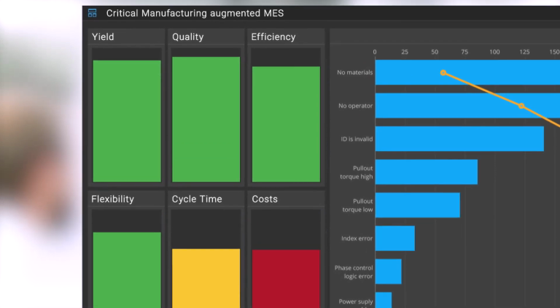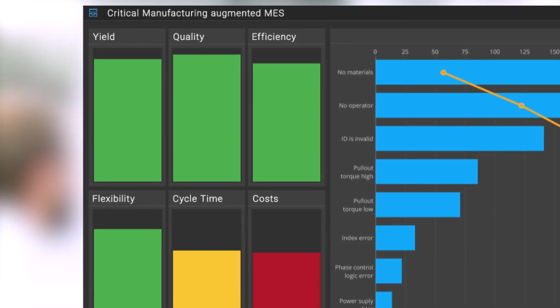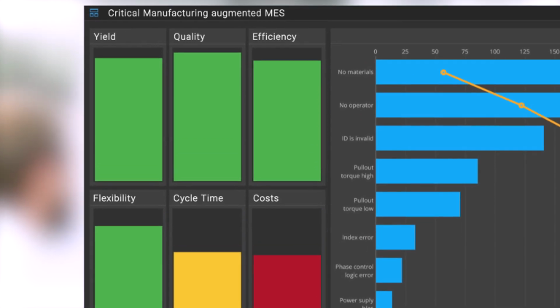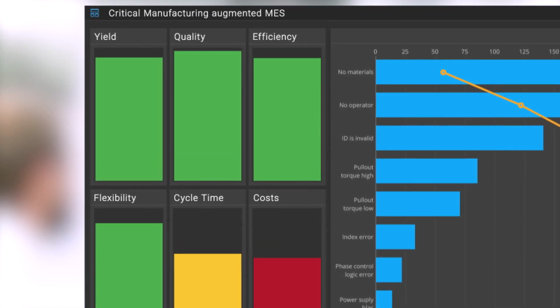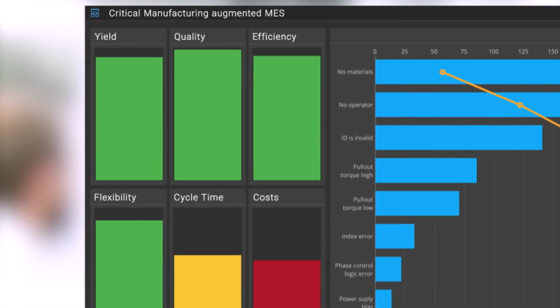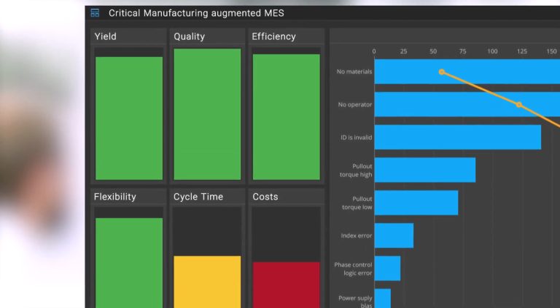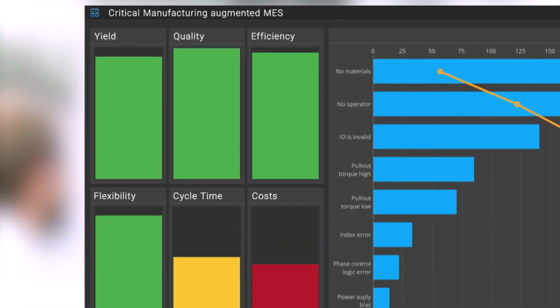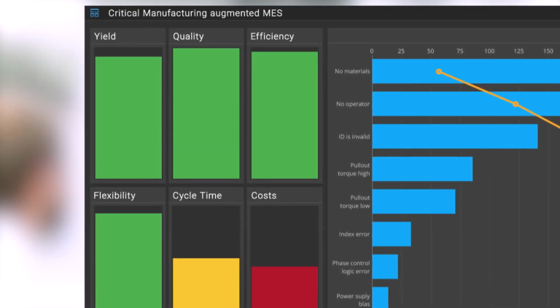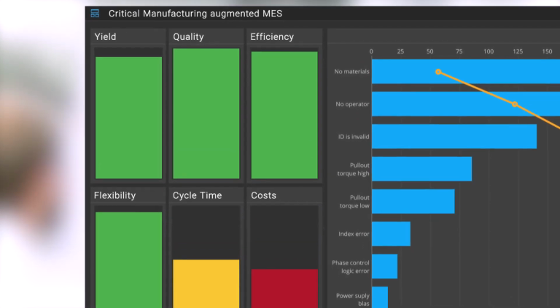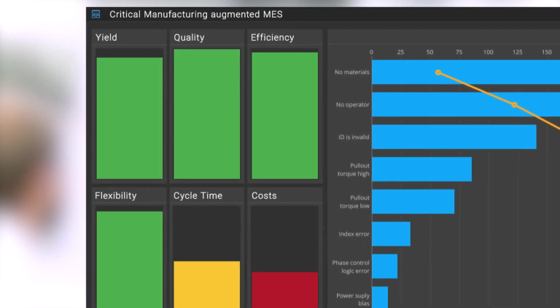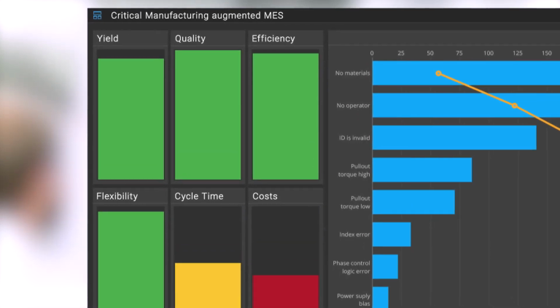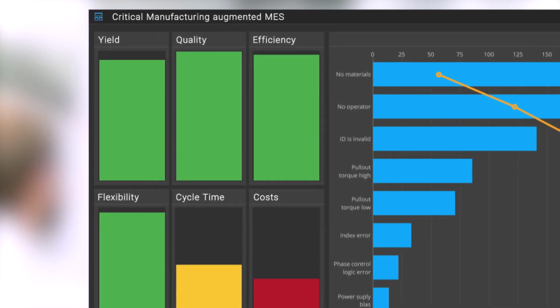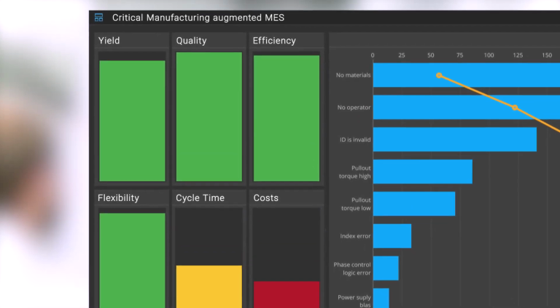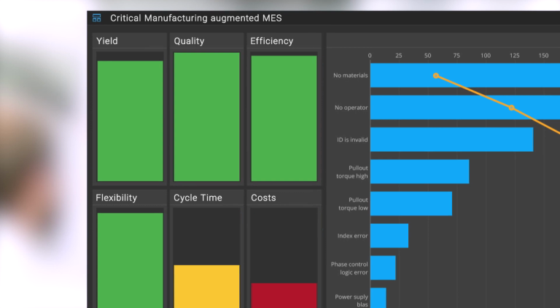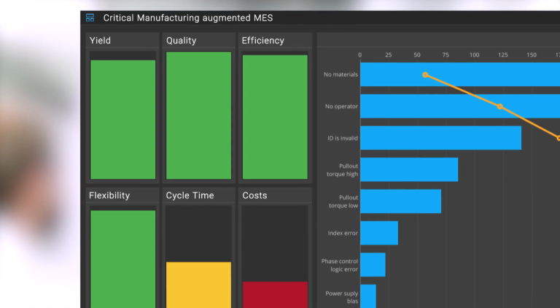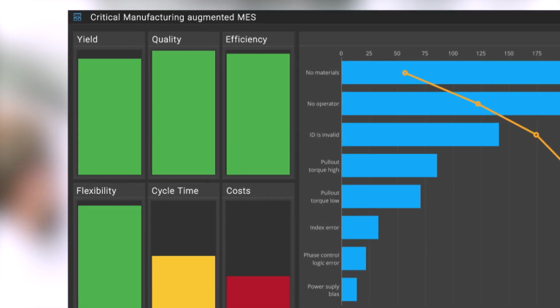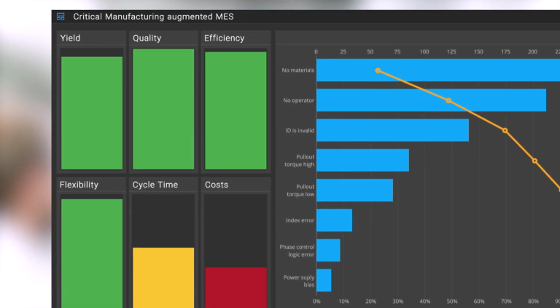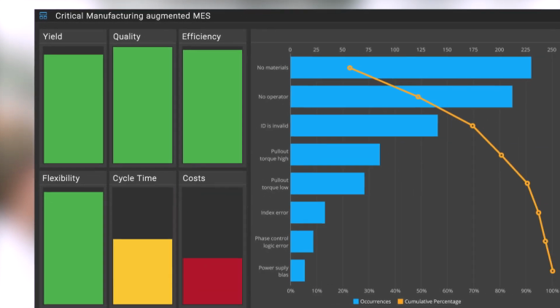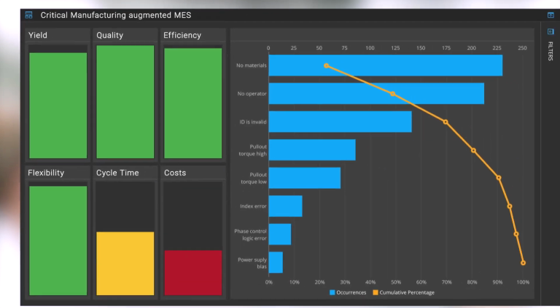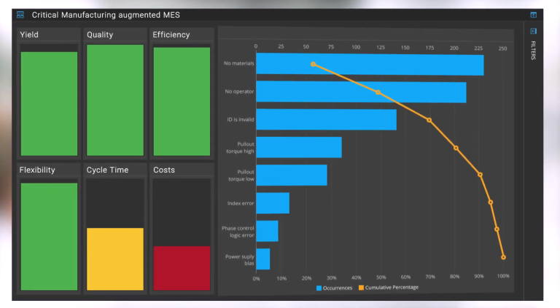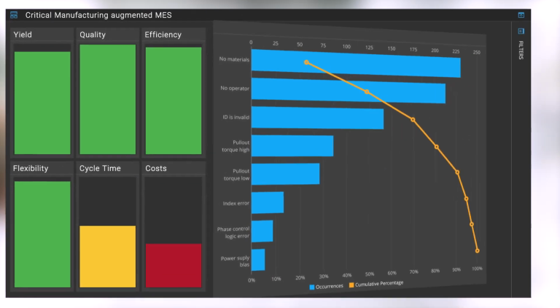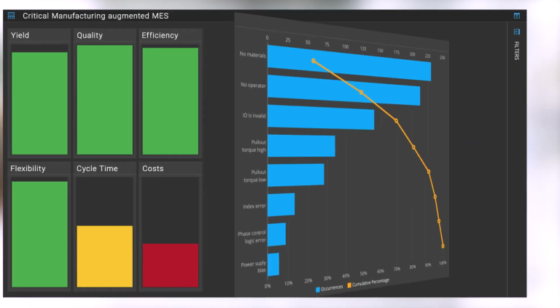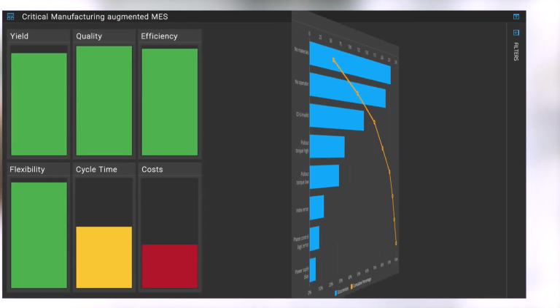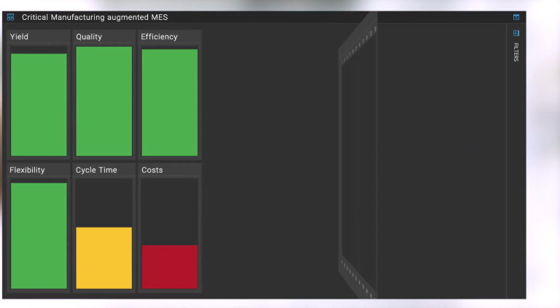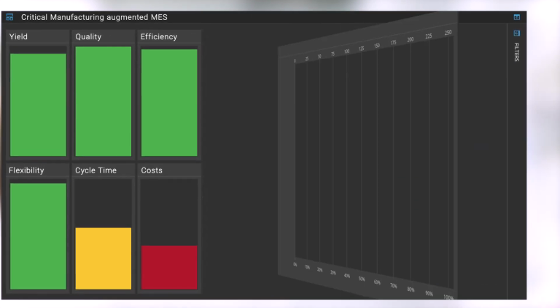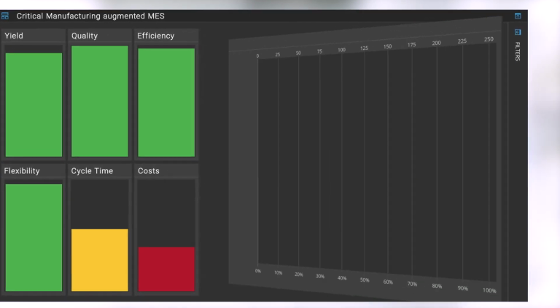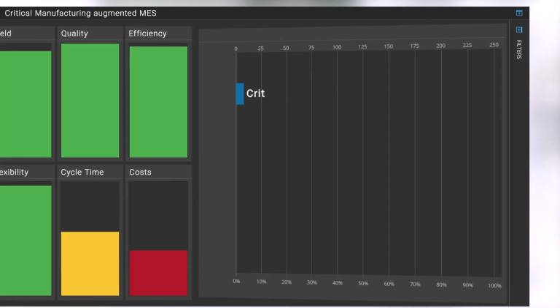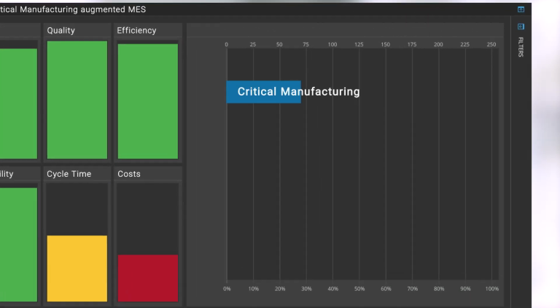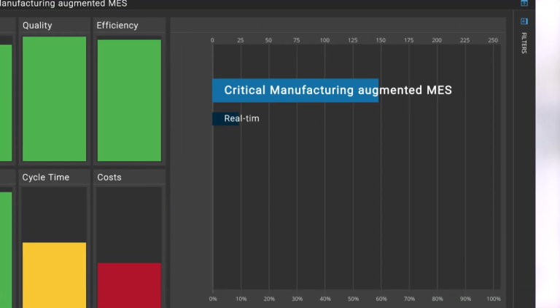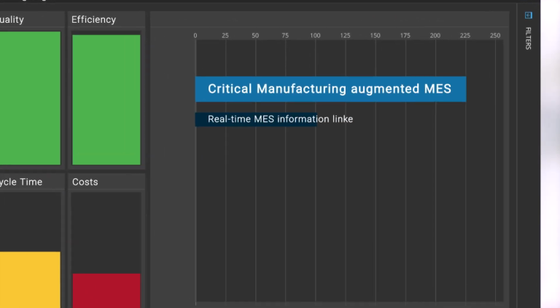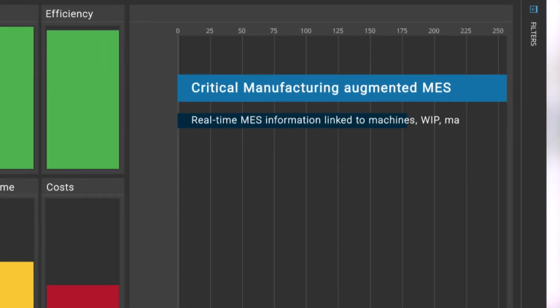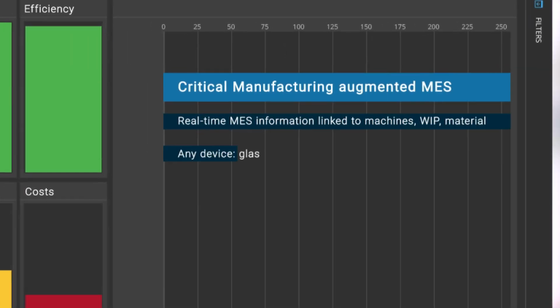Critical Manufacturing. Augmented MES for Industry 4.0.